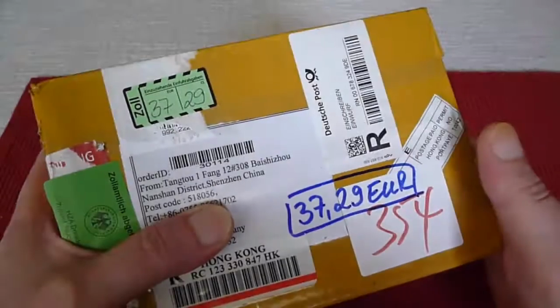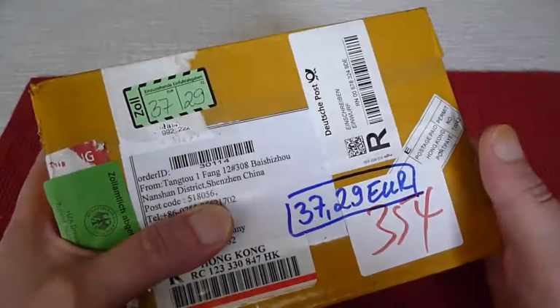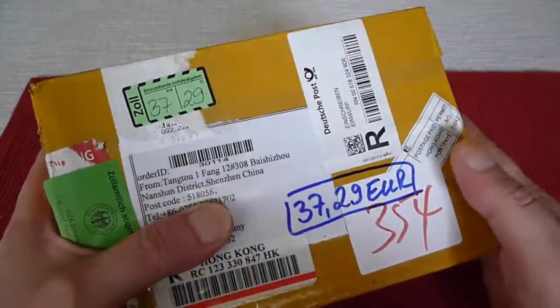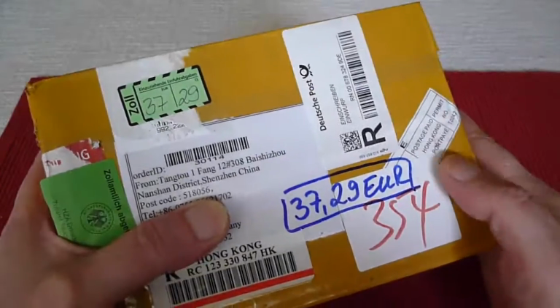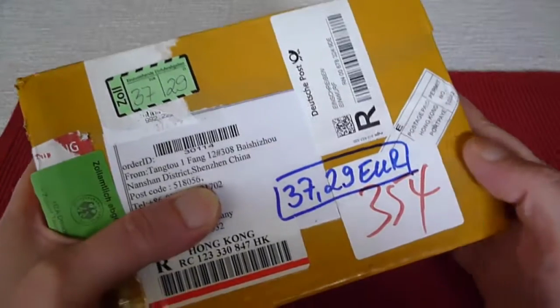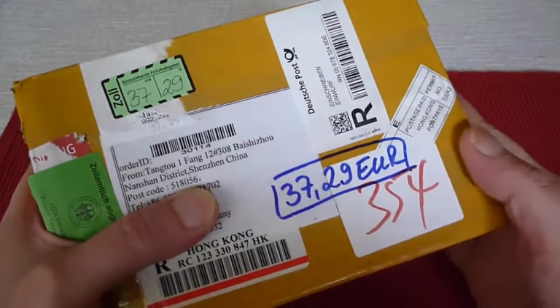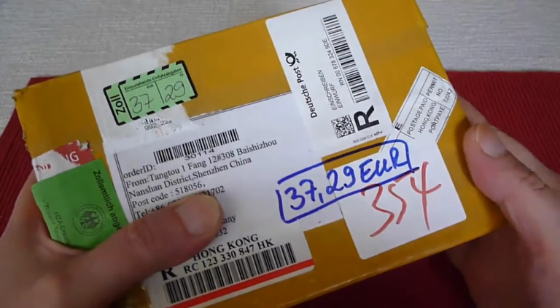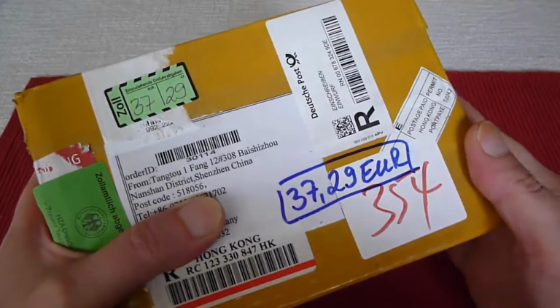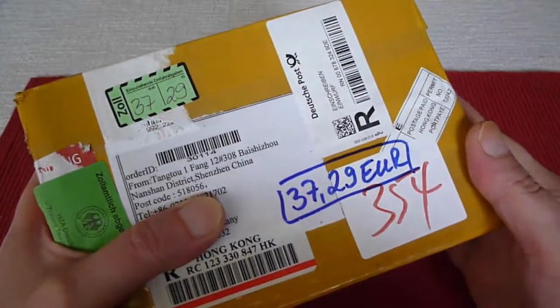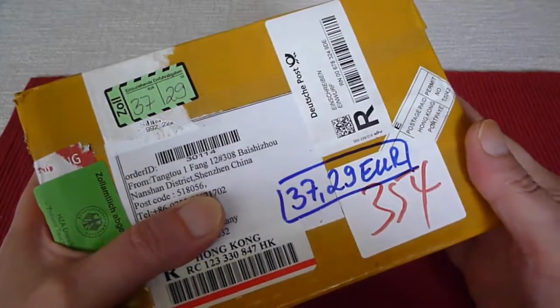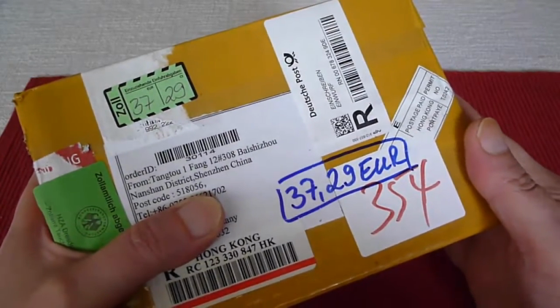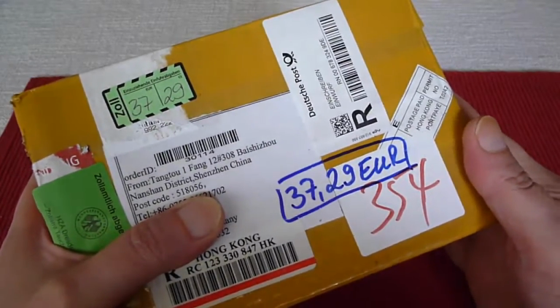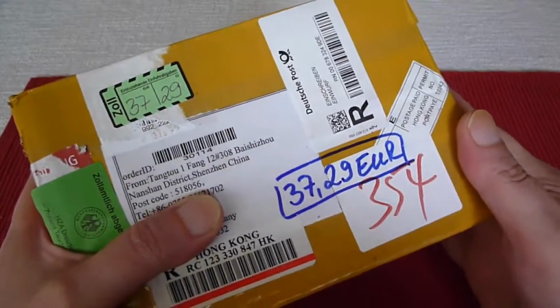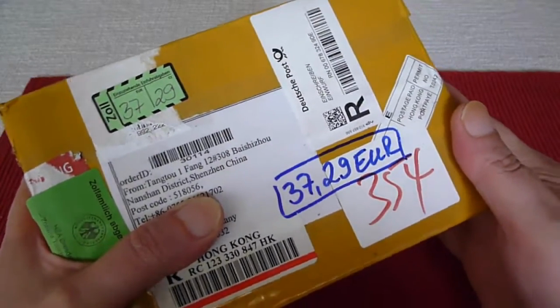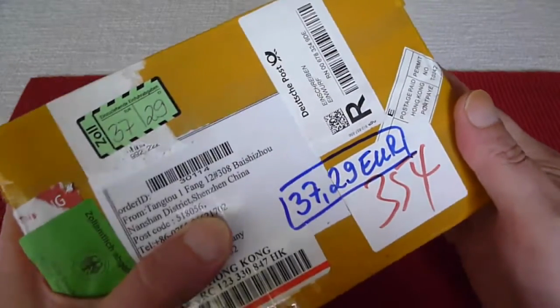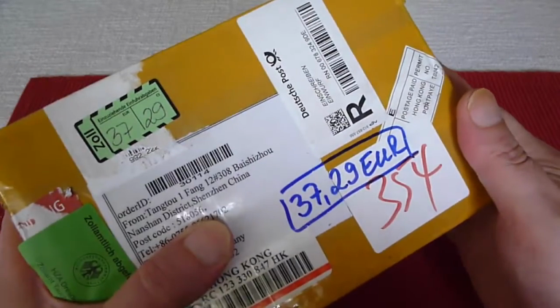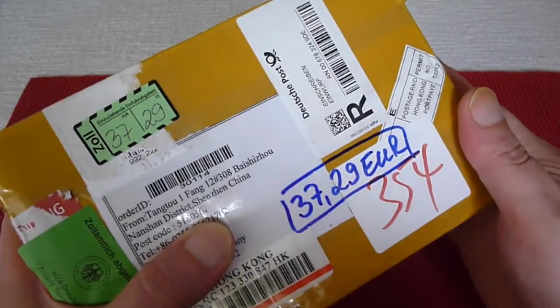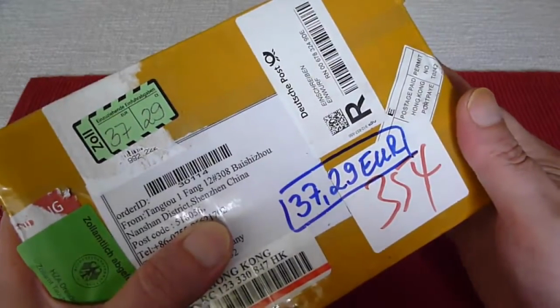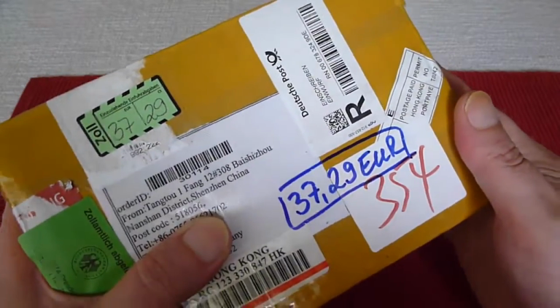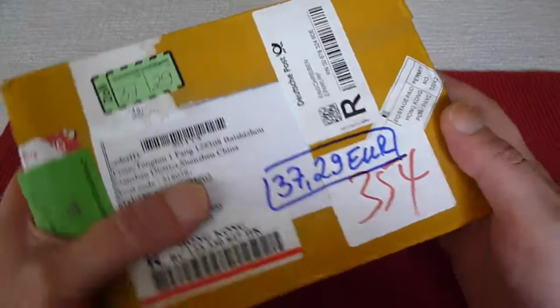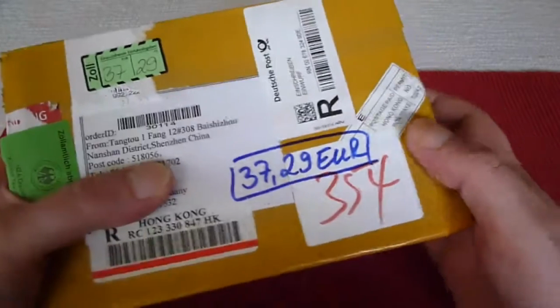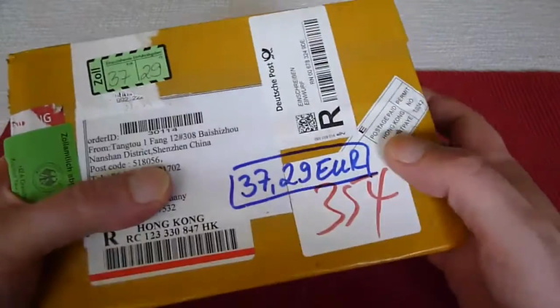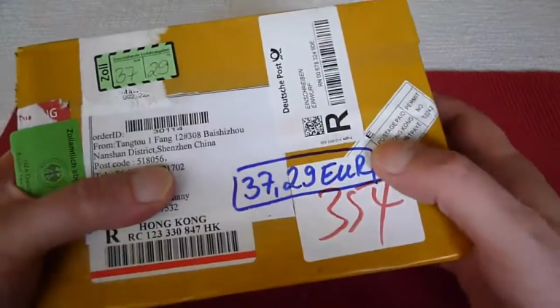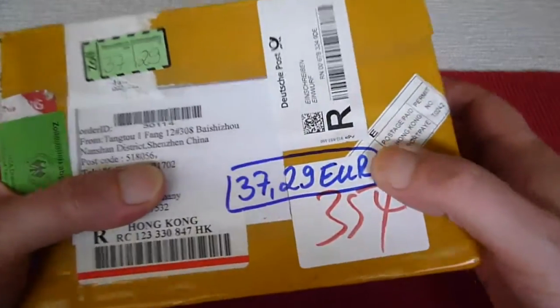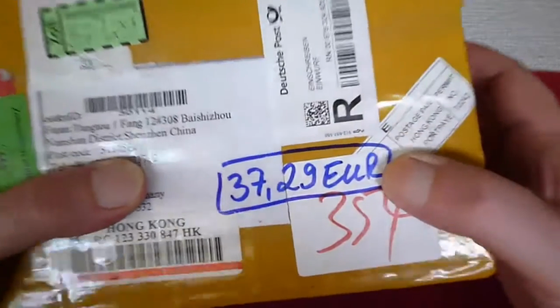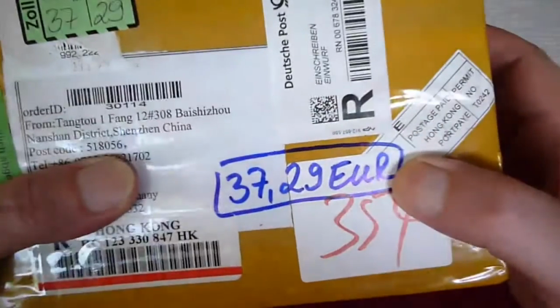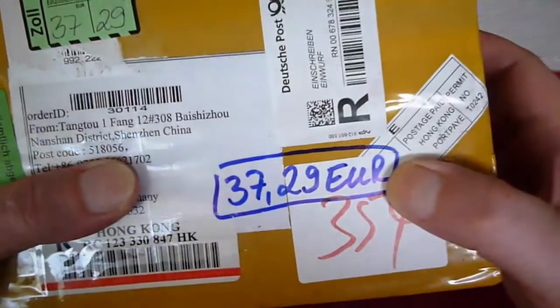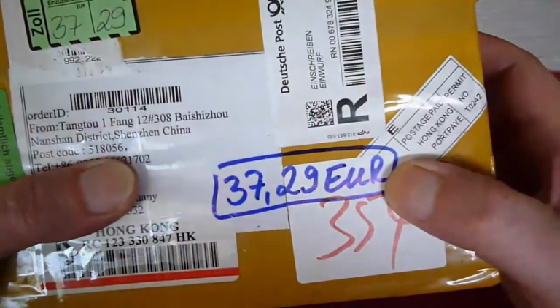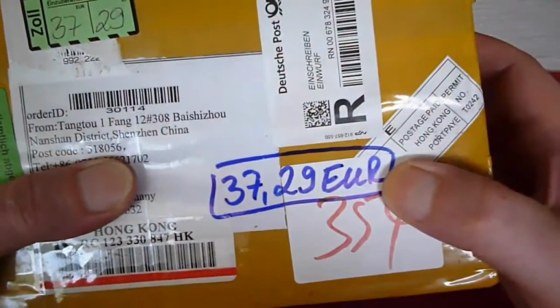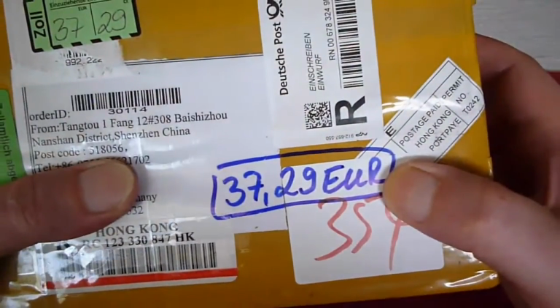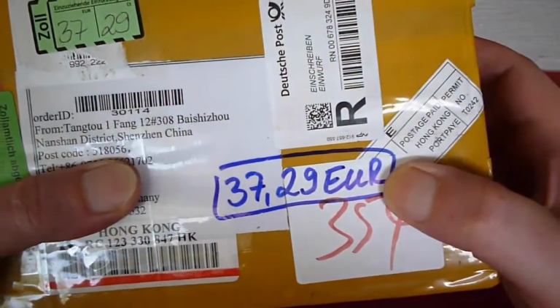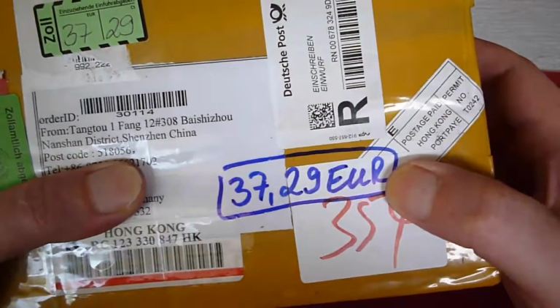Hi YouTube, time for another Unpacking Unboxing video and it looks like I owe some money.